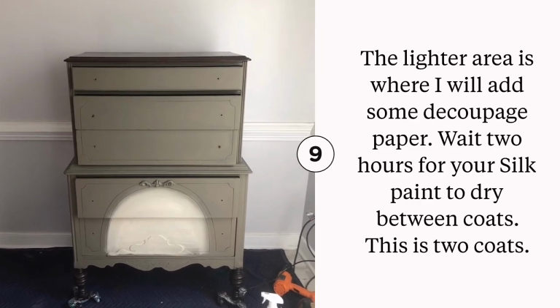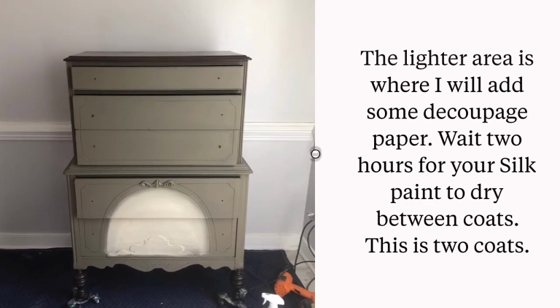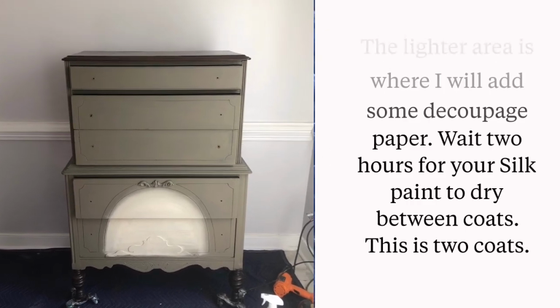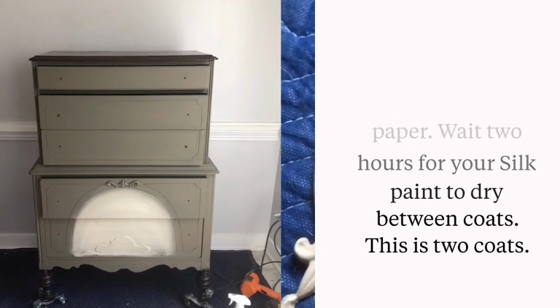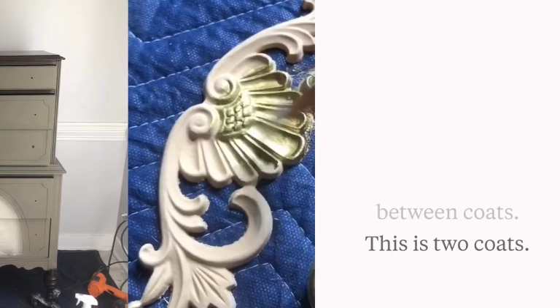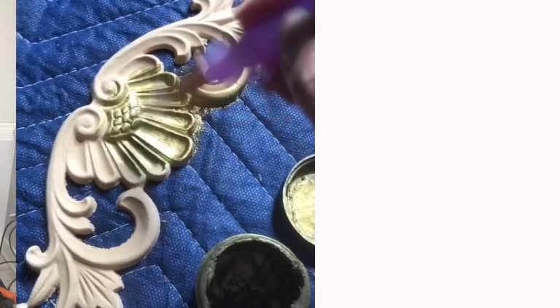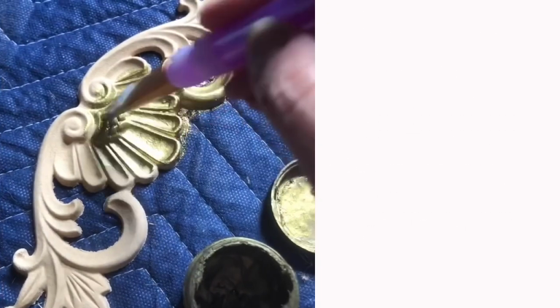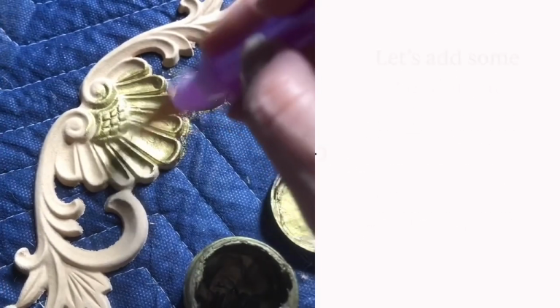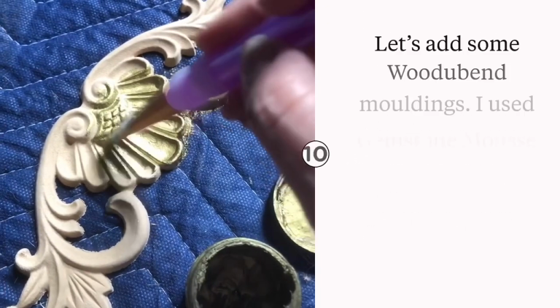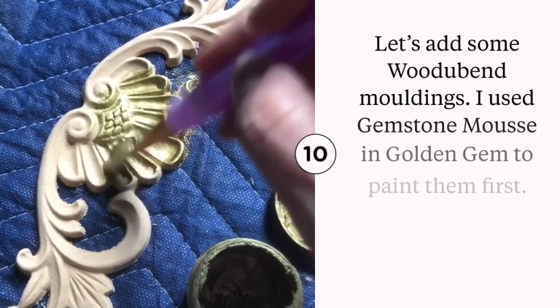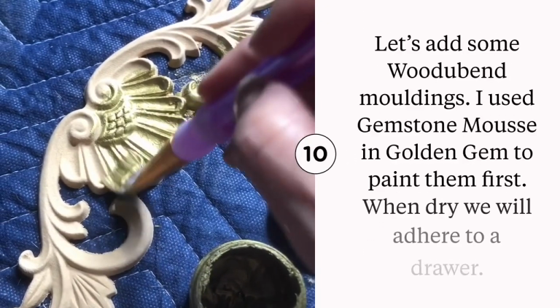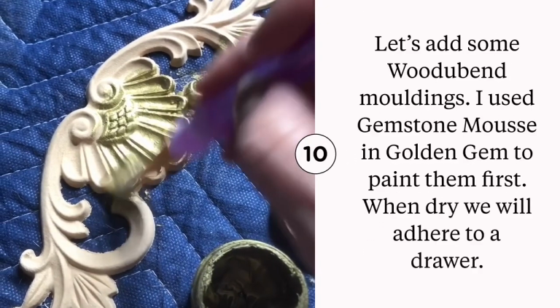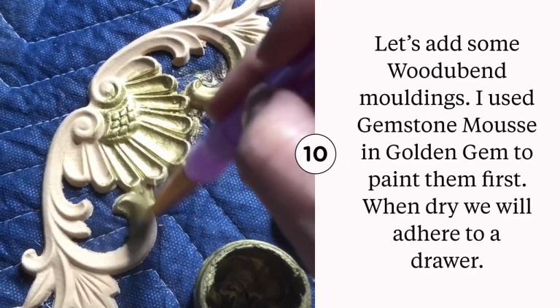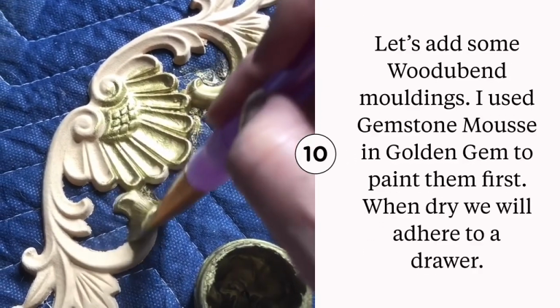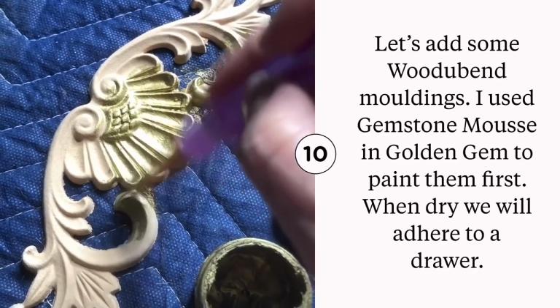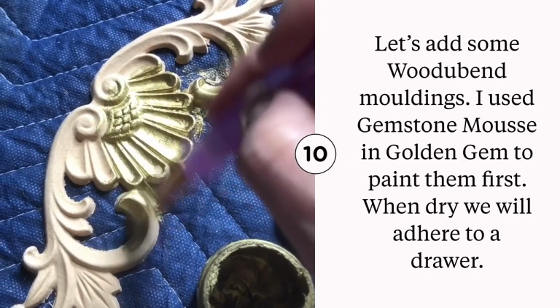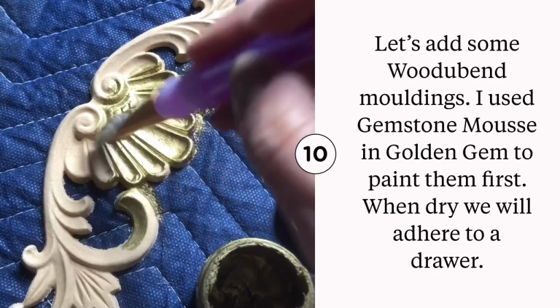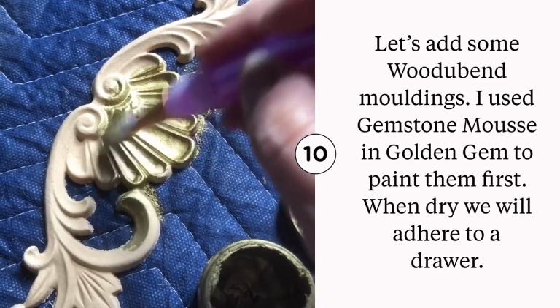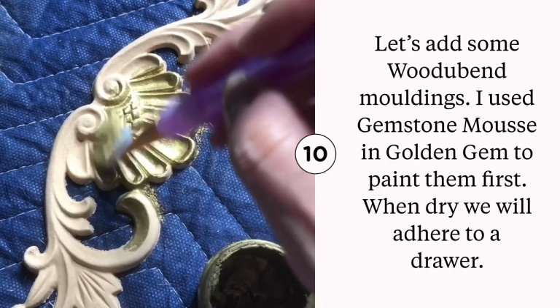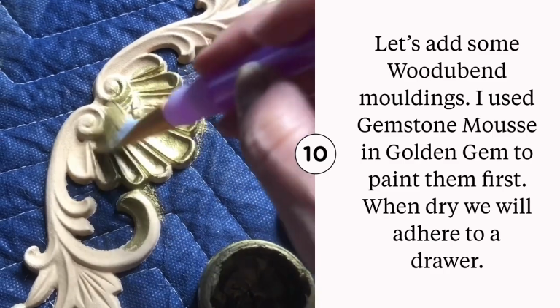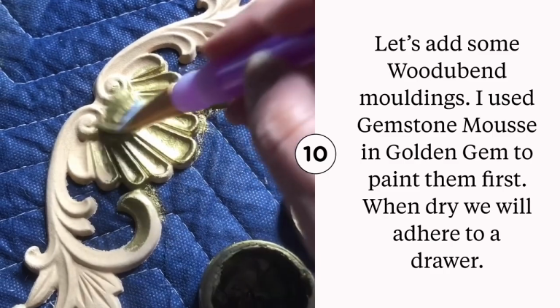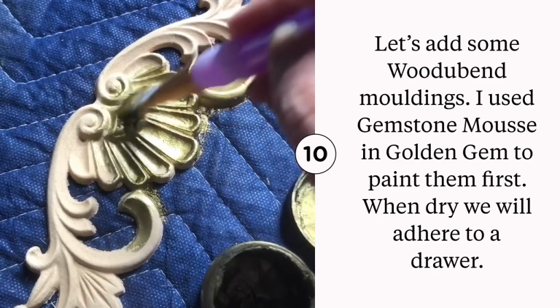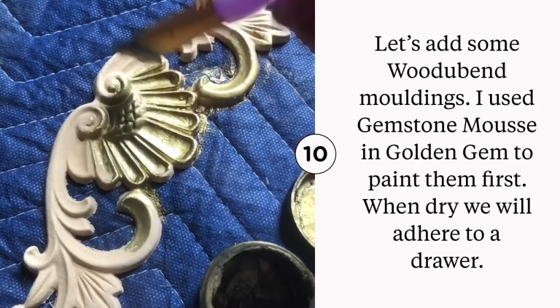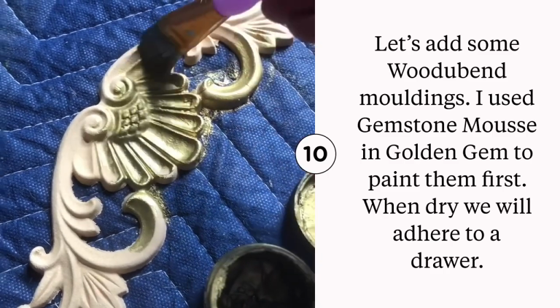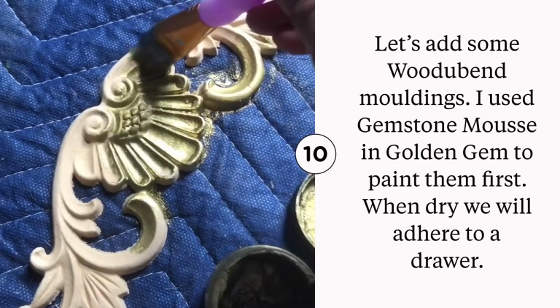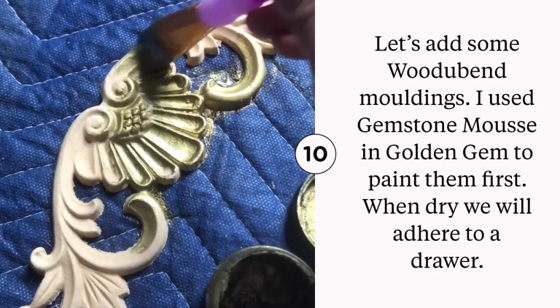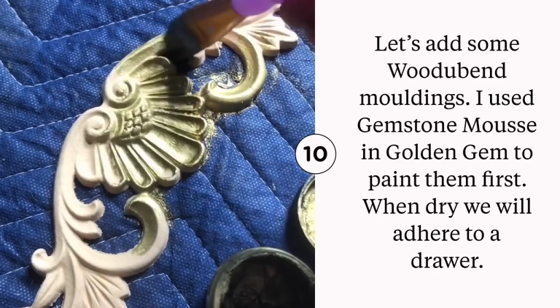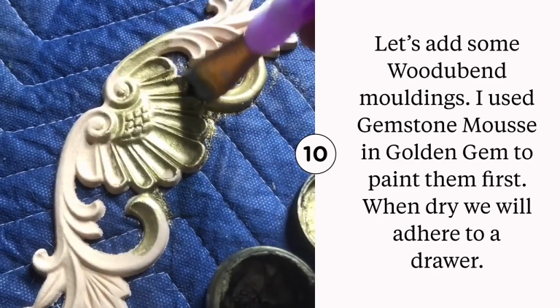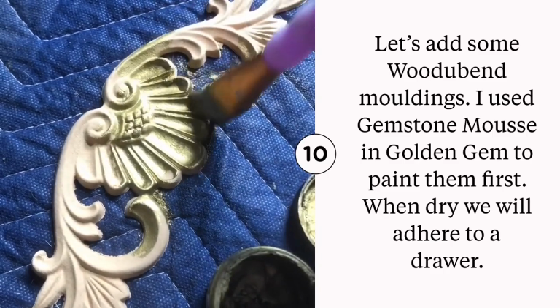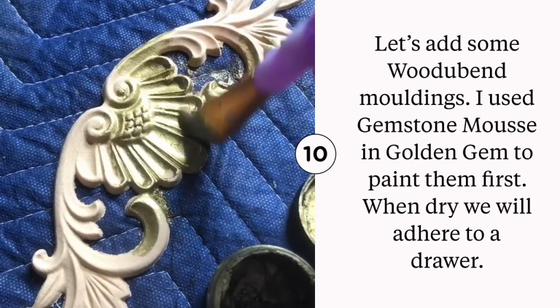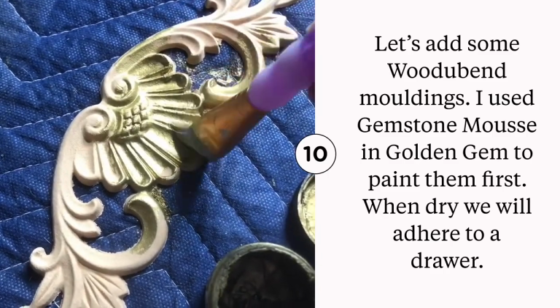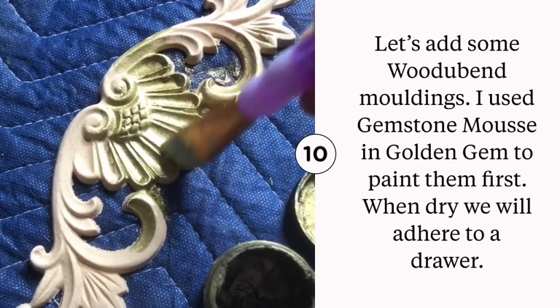Let's add some extra detail with Woodjubend moldings. Woodjubend moldings are amazing — you can paint them before or after application.